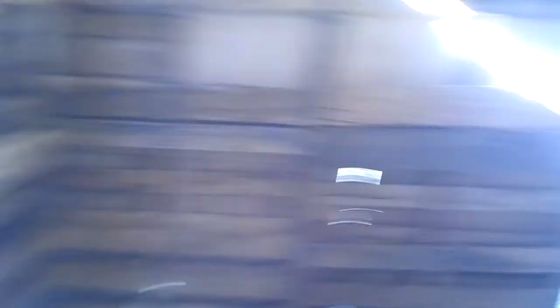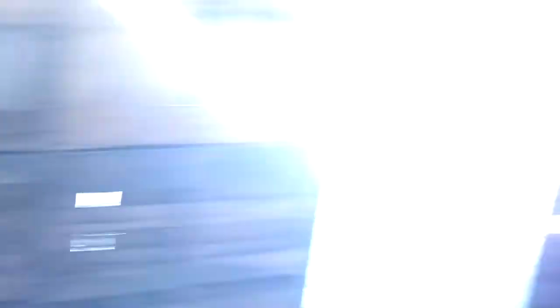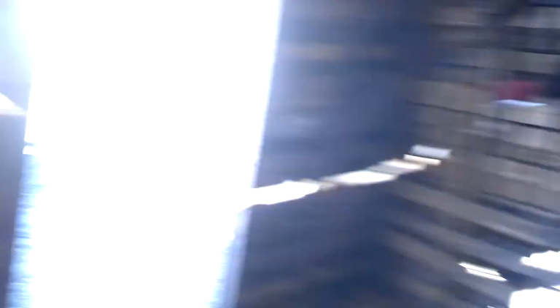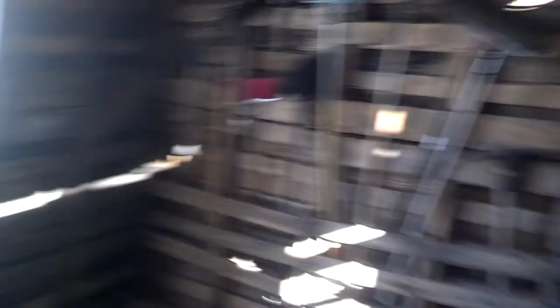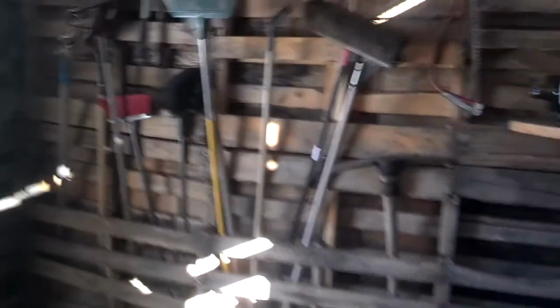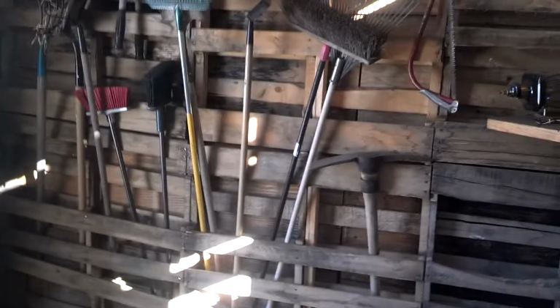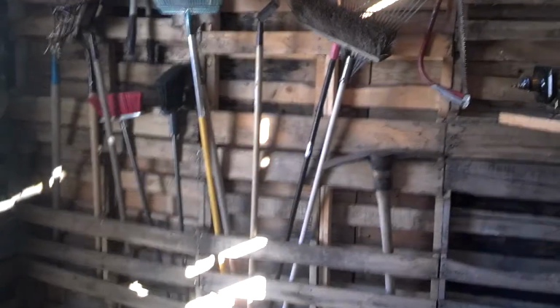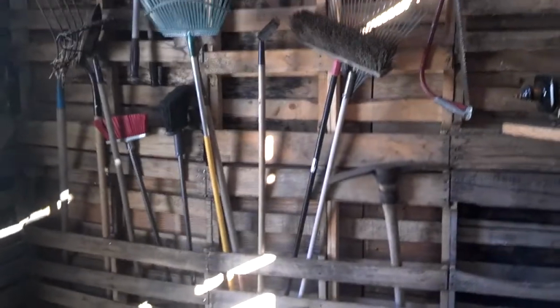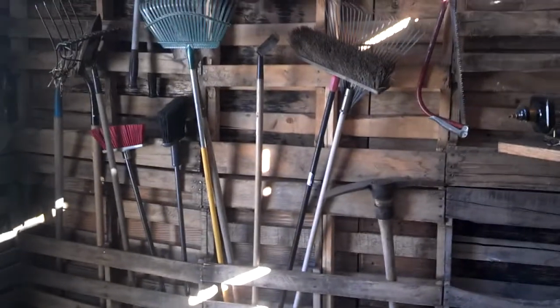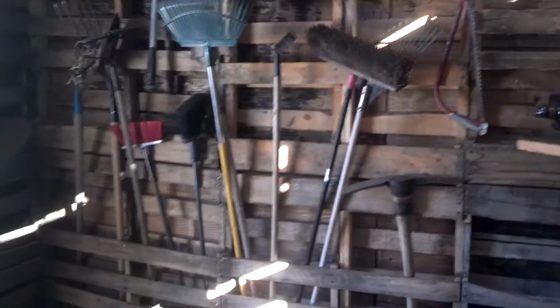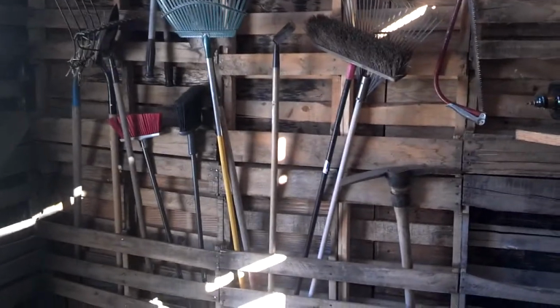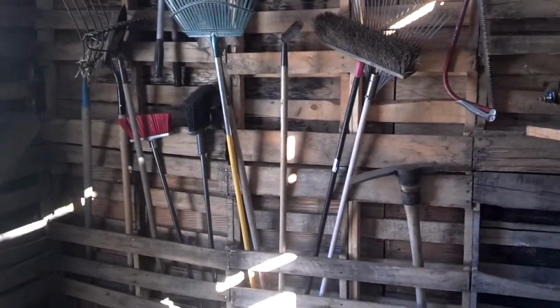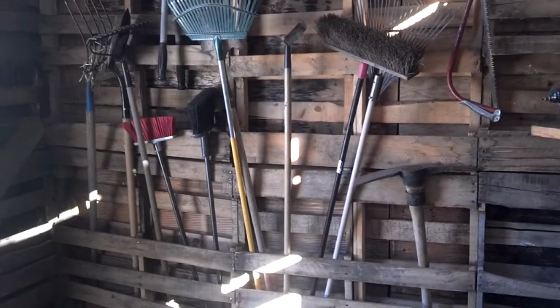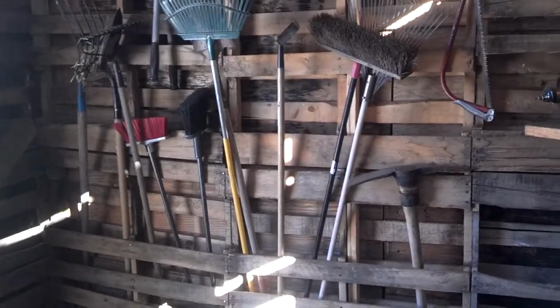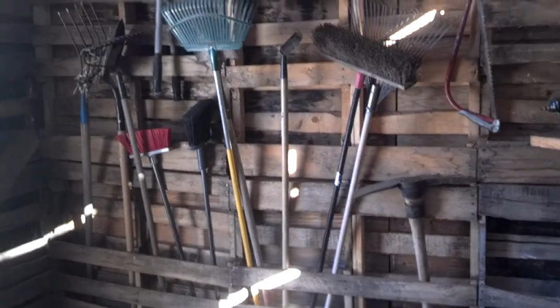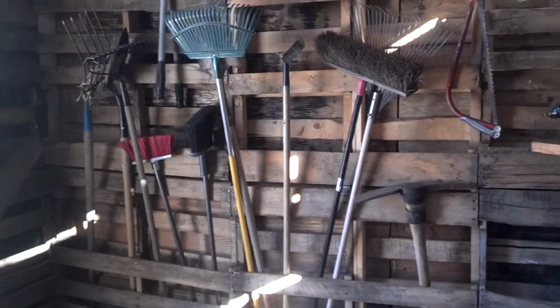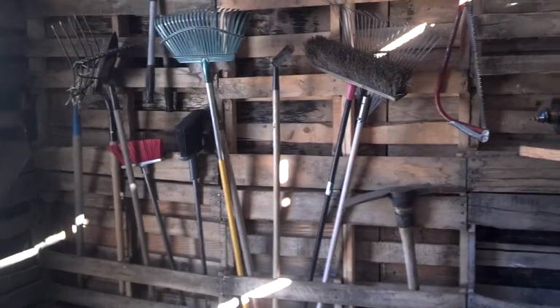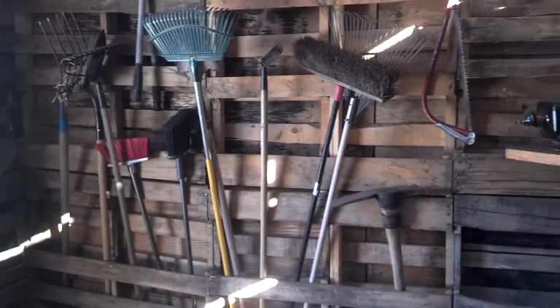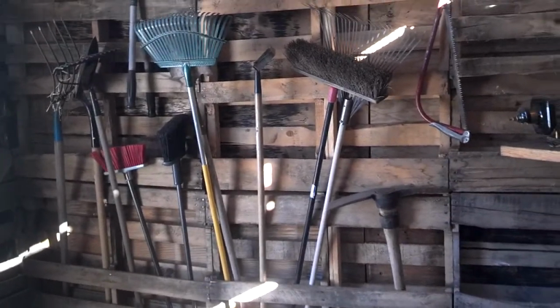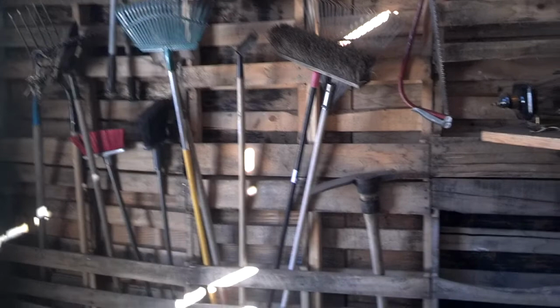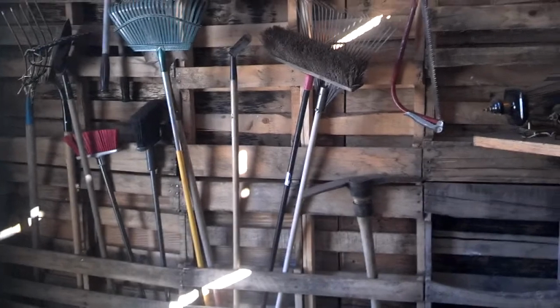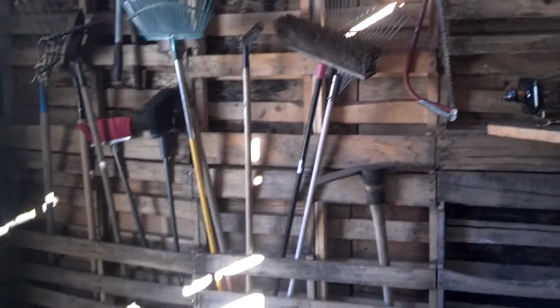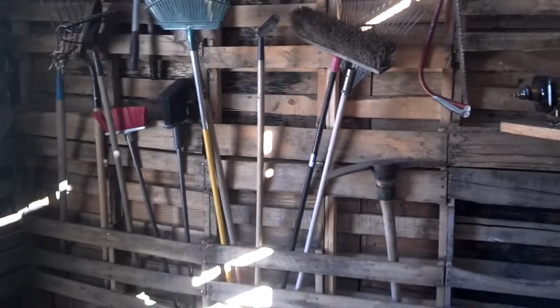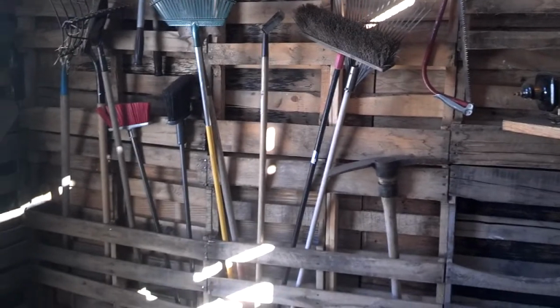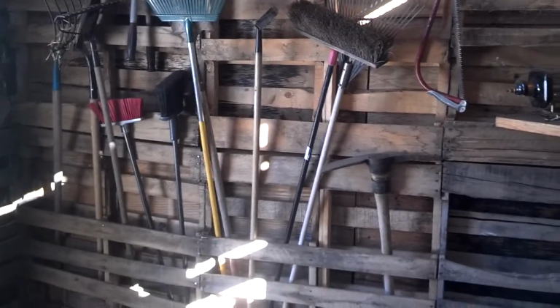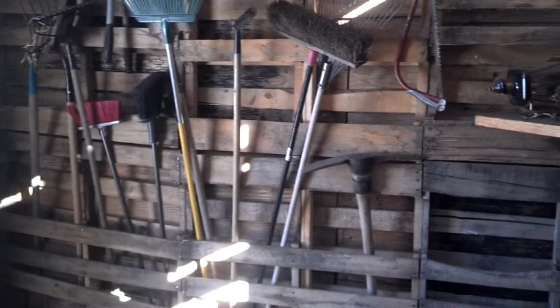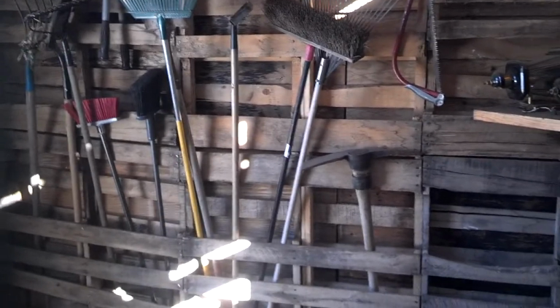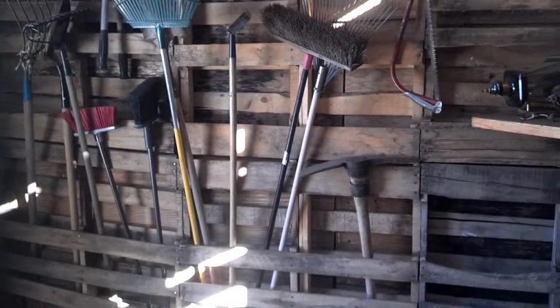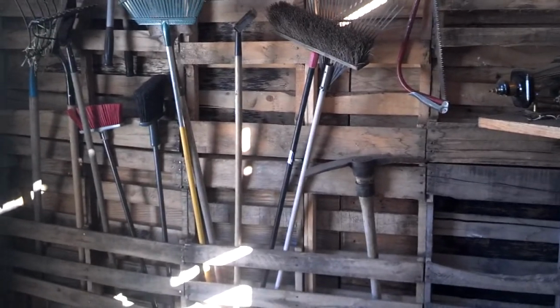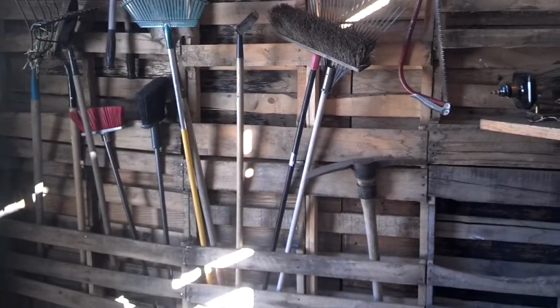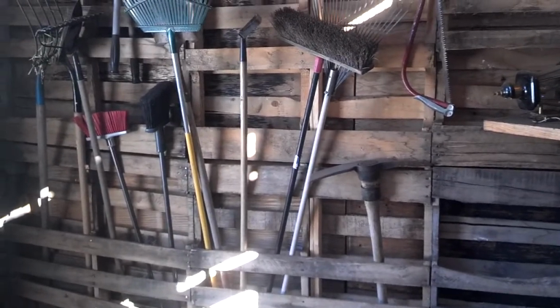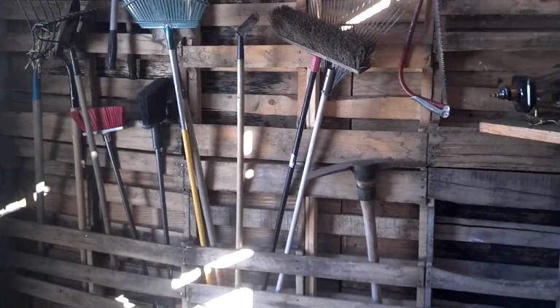I can also store a lot of my longer tools in here, which is kind of cool. They're out of the way and they kind of stay dry-ish.